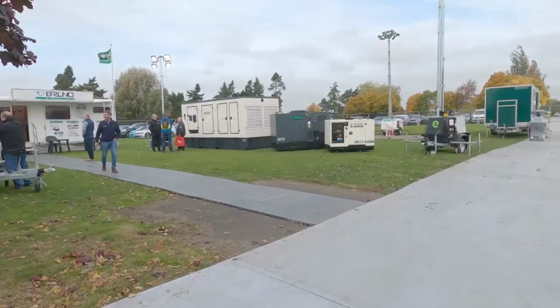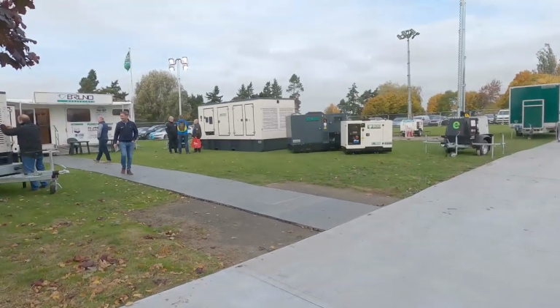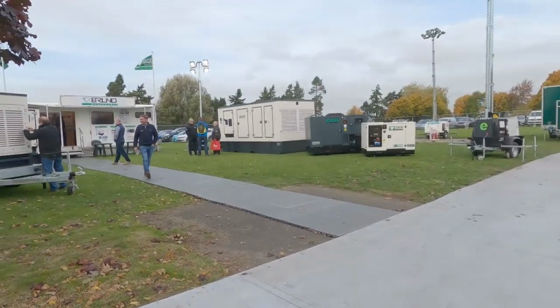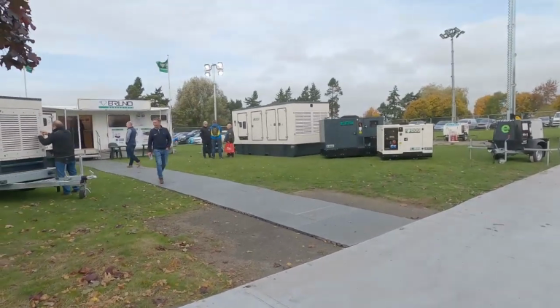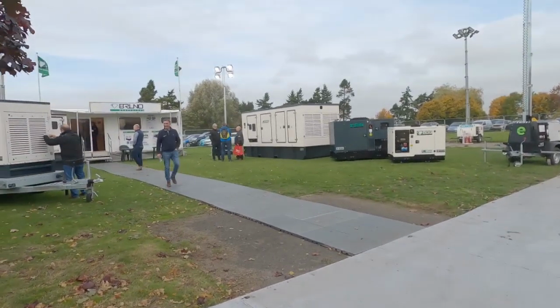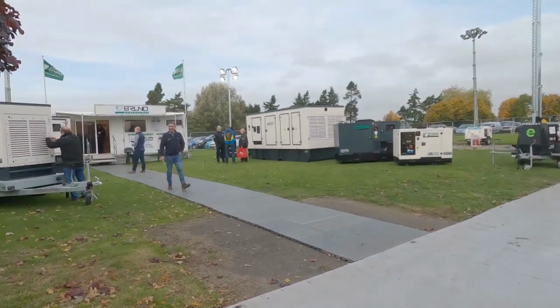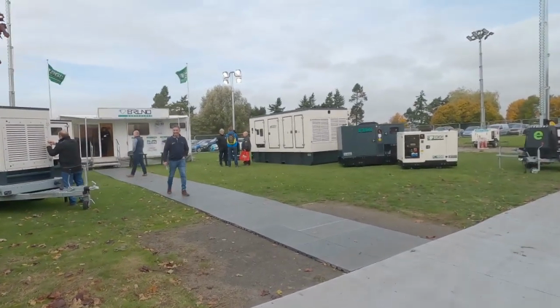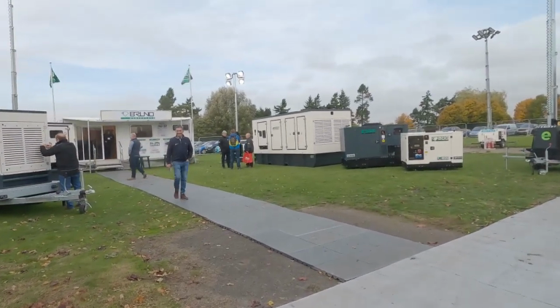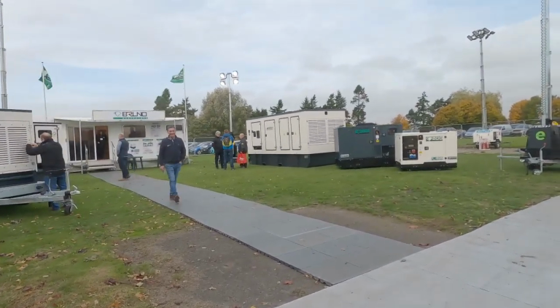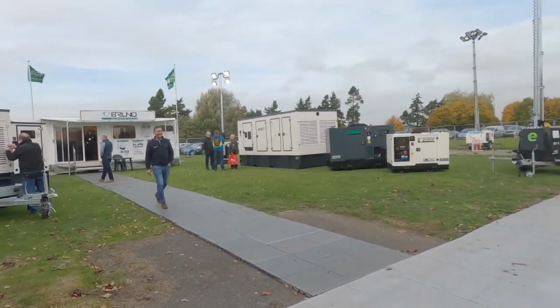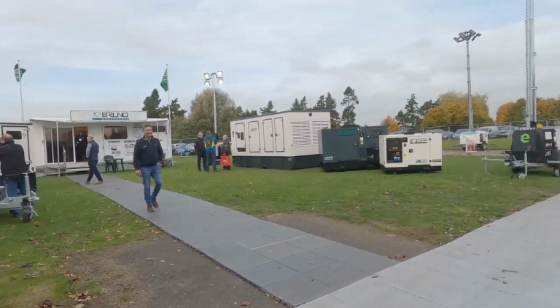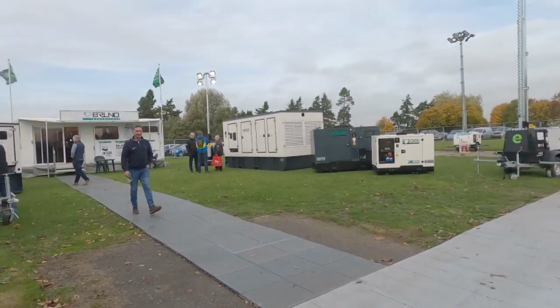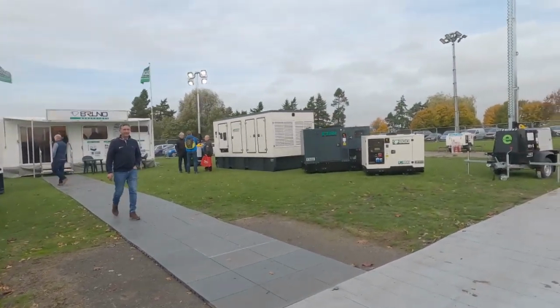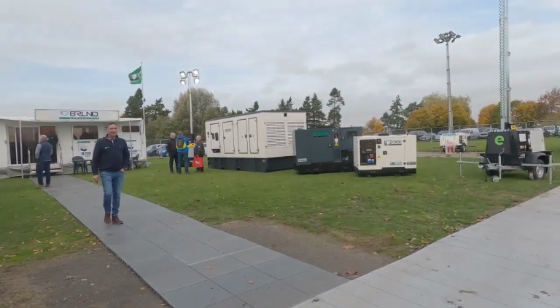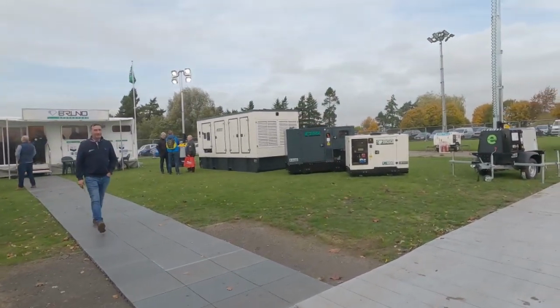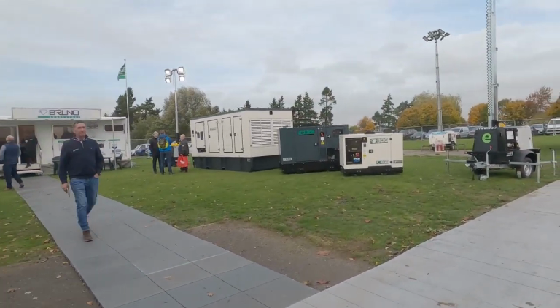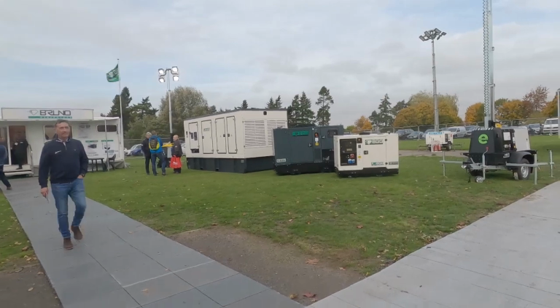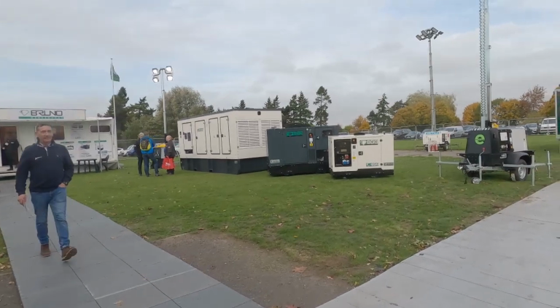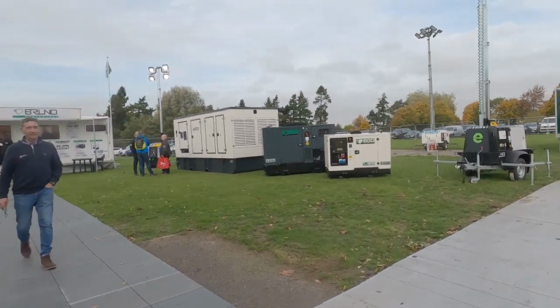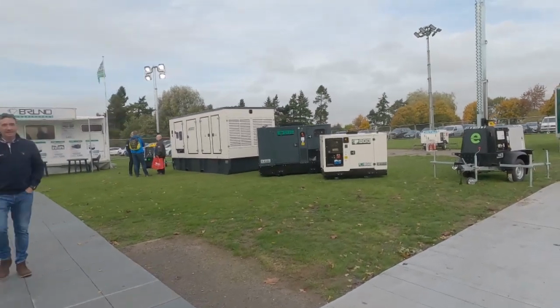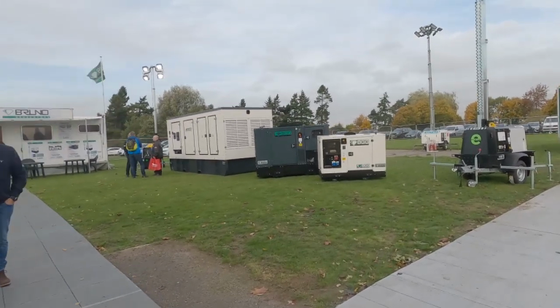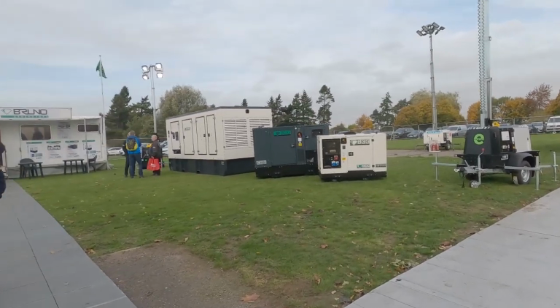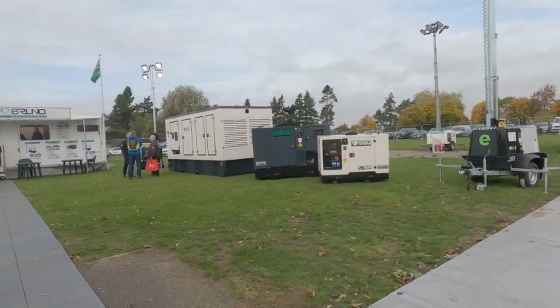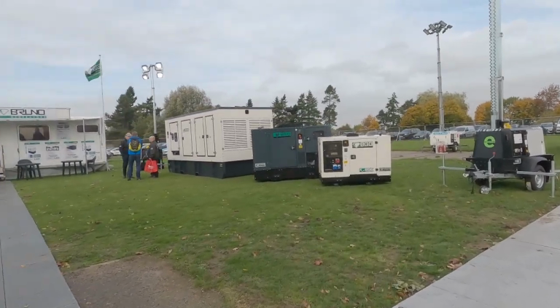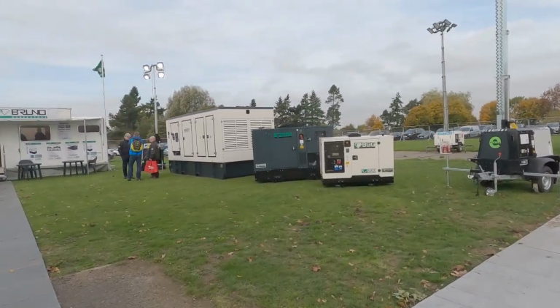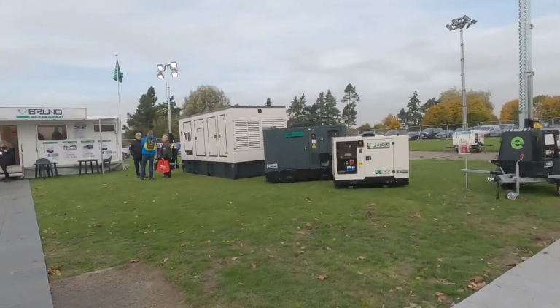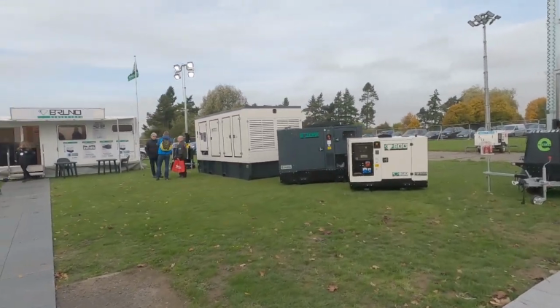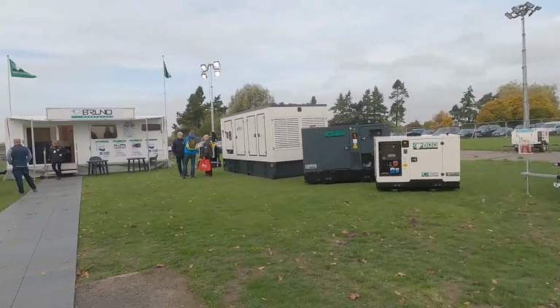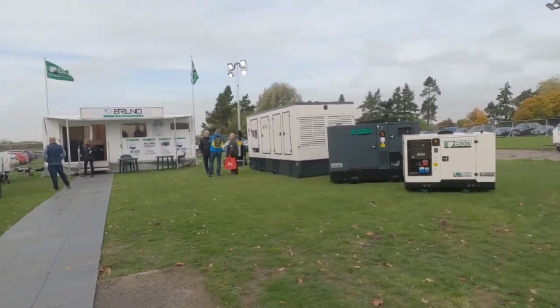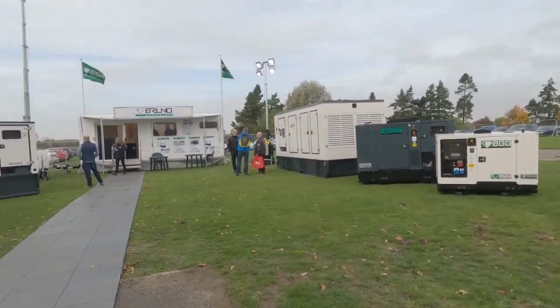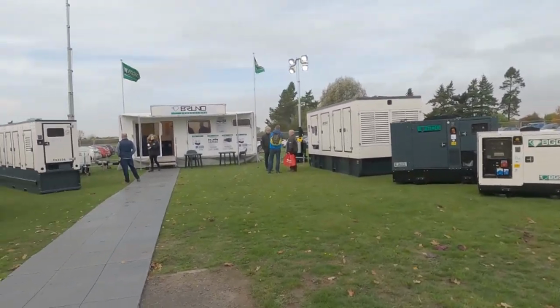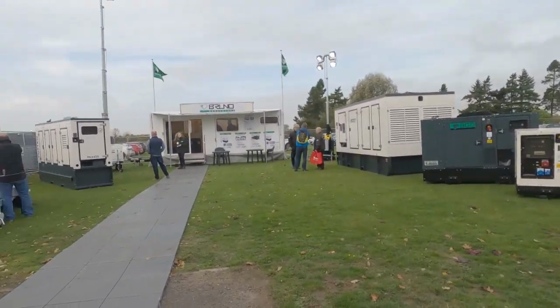Gosh, these are gigantic generators. I mean, thankfully we have a generator now so we haven't got to worry about that, but yeah, geez — that is humongous.